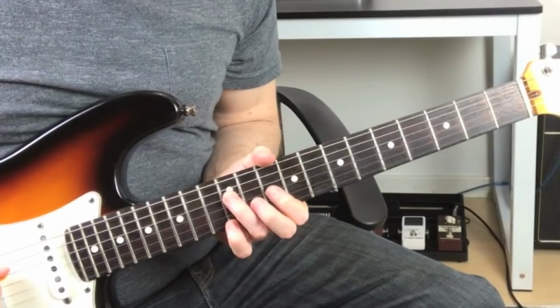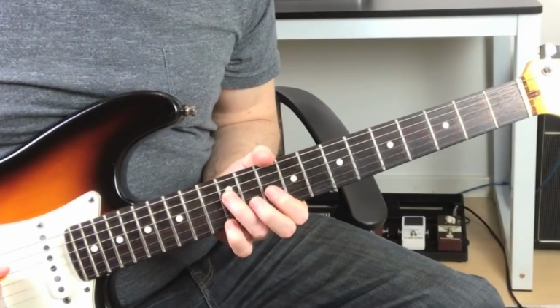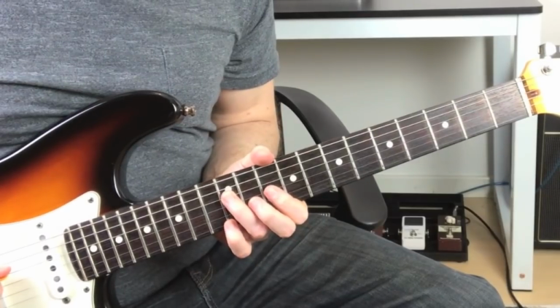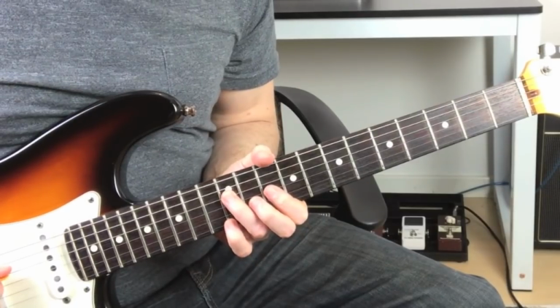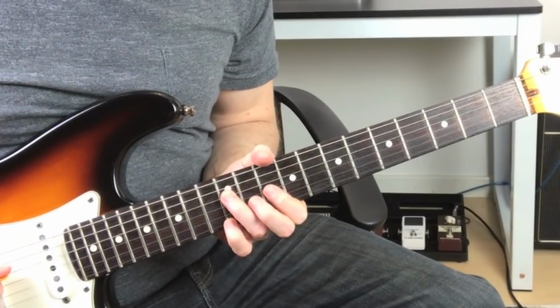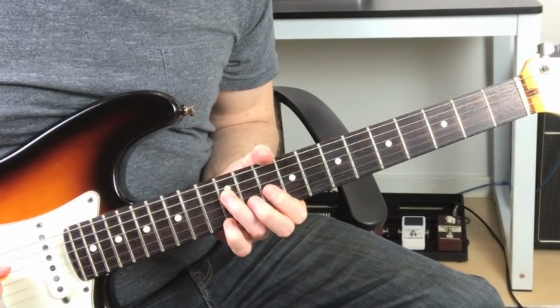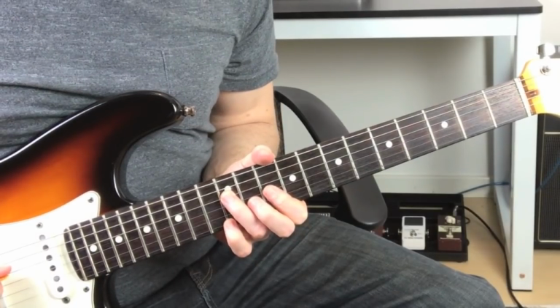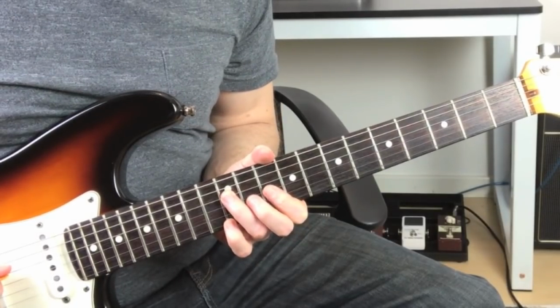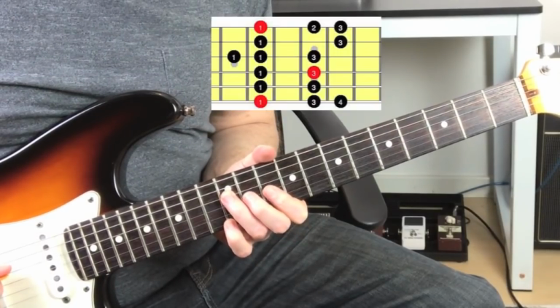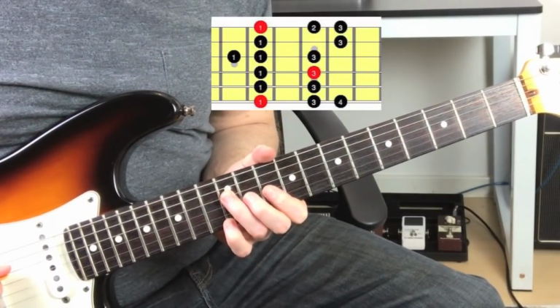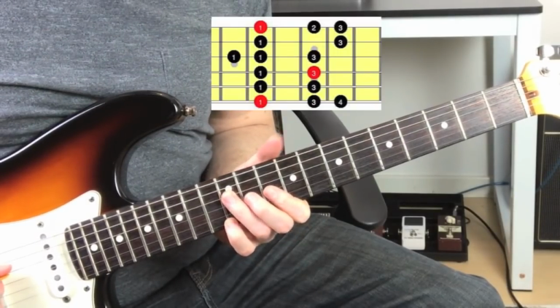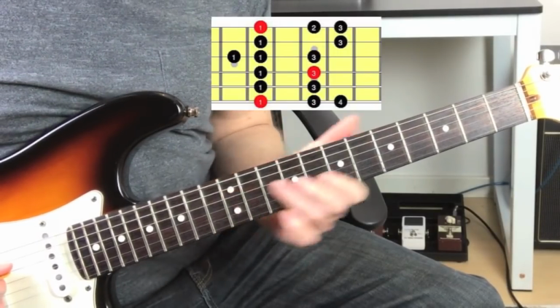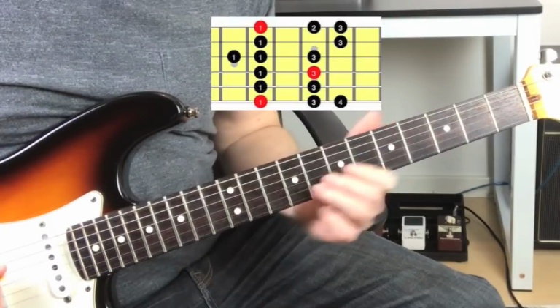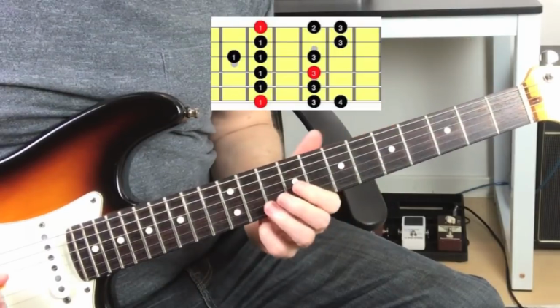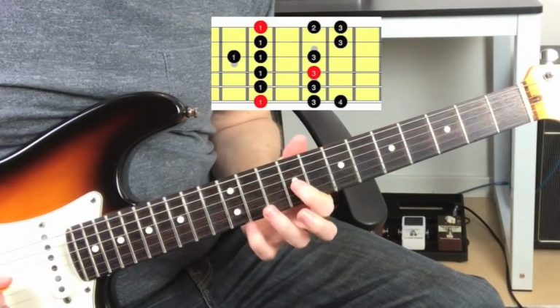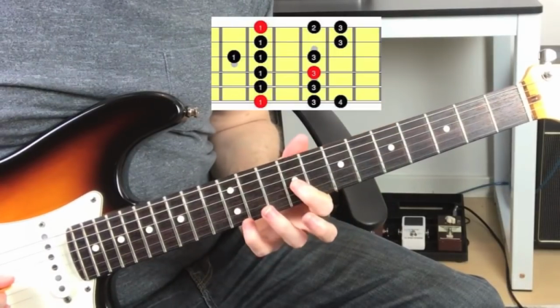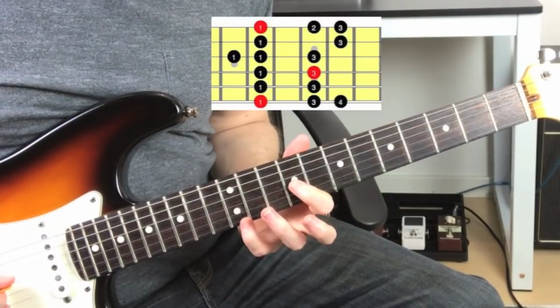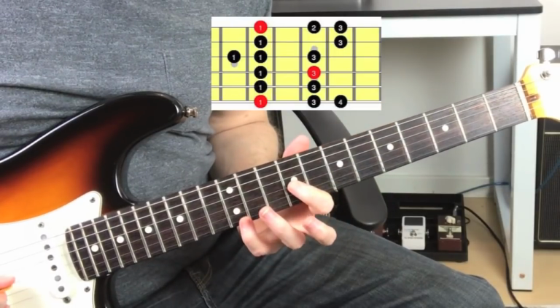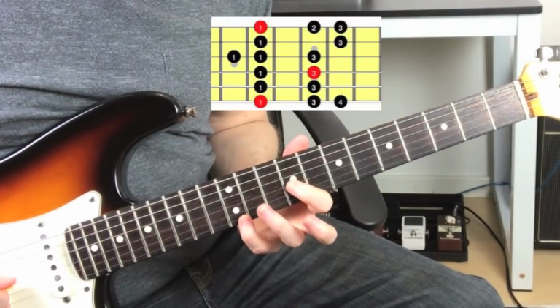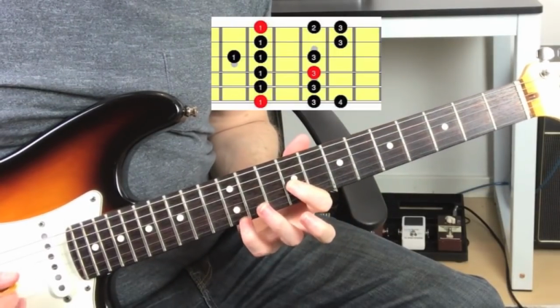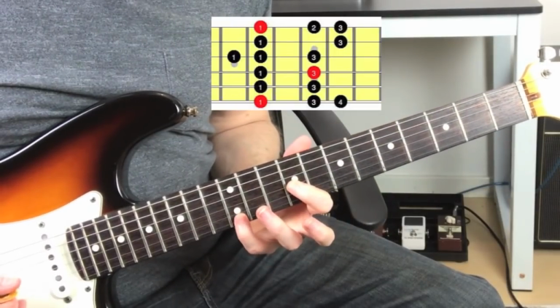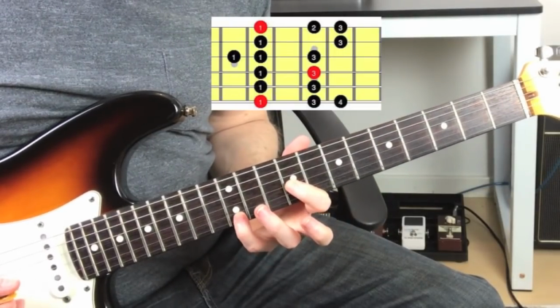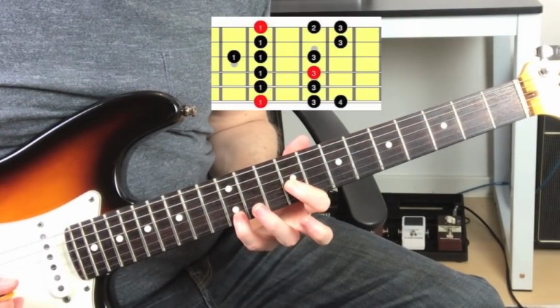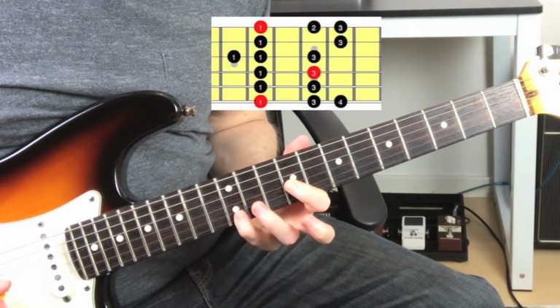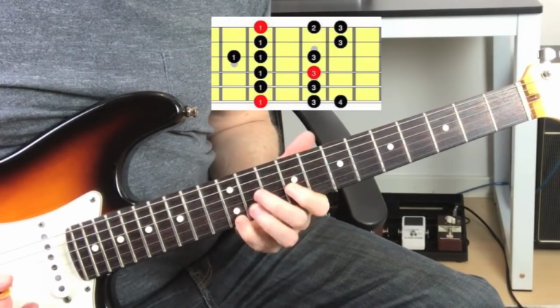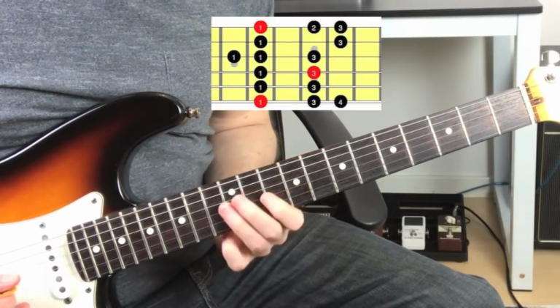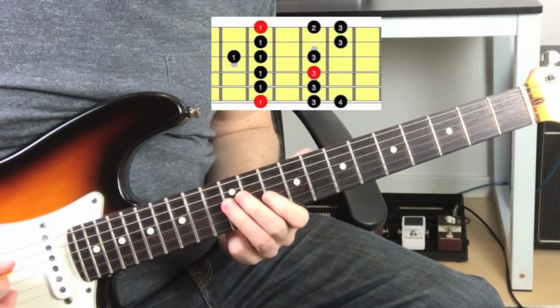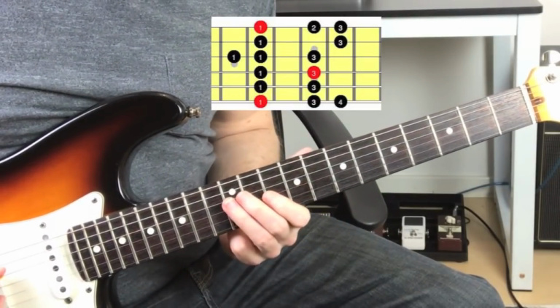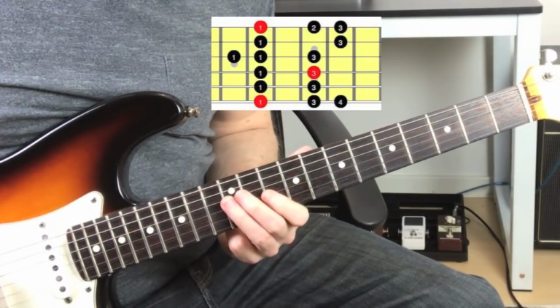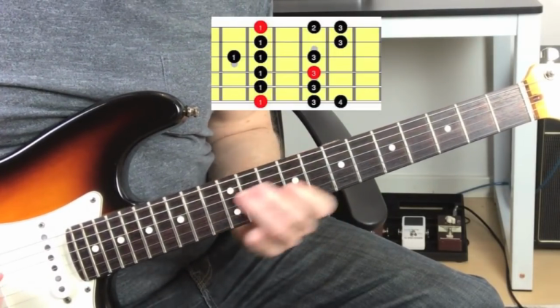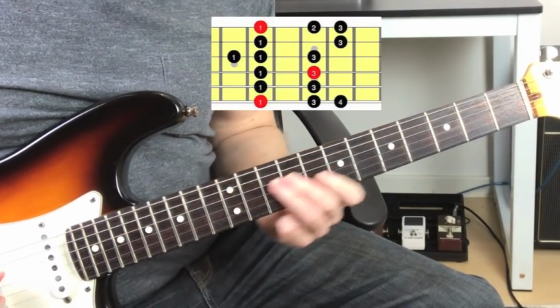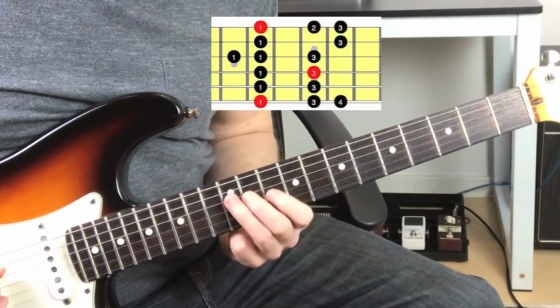This week we're in the key of D minor, using the minor pentatonic, but we're also introducing the second, so that's known as pentatonic add two.